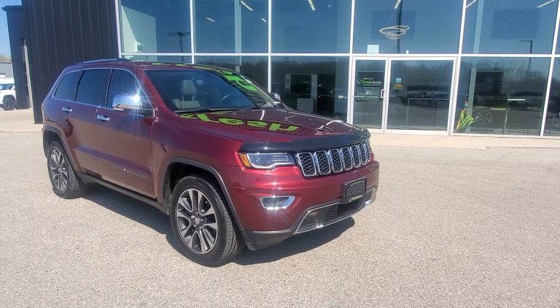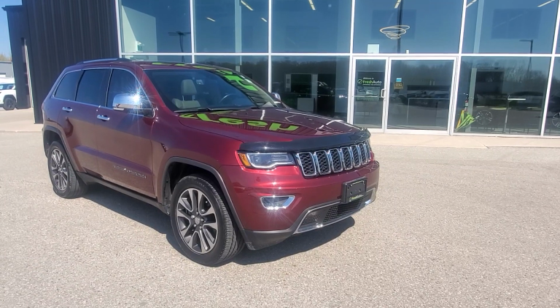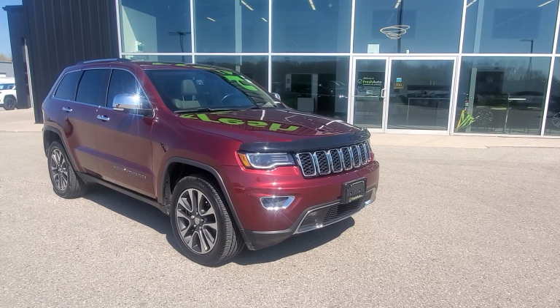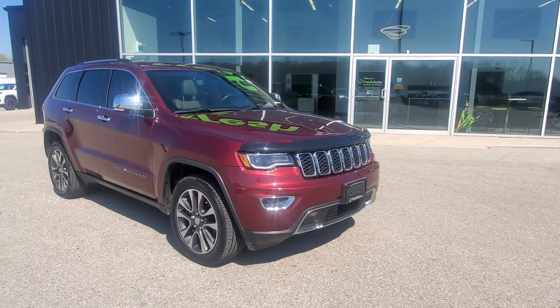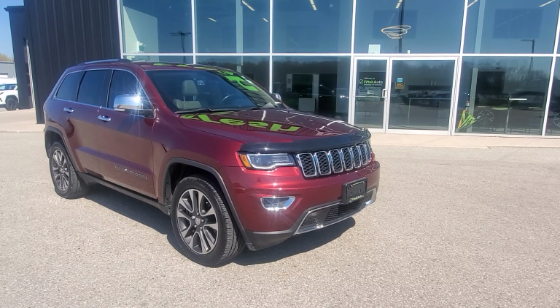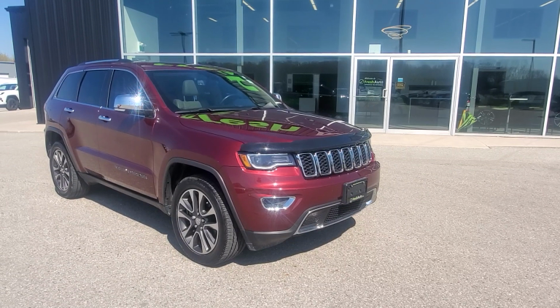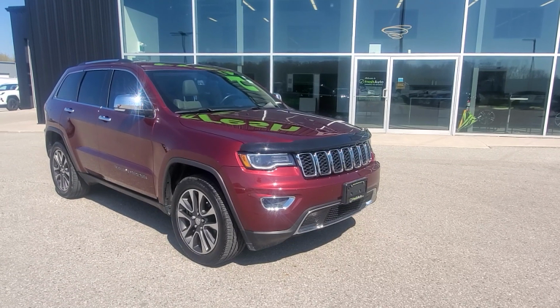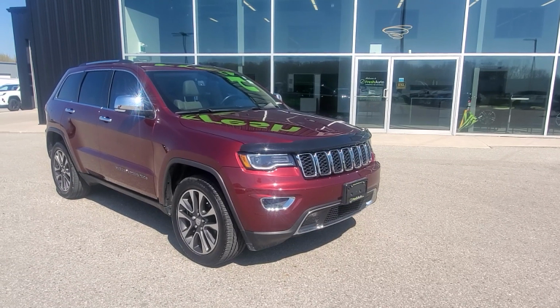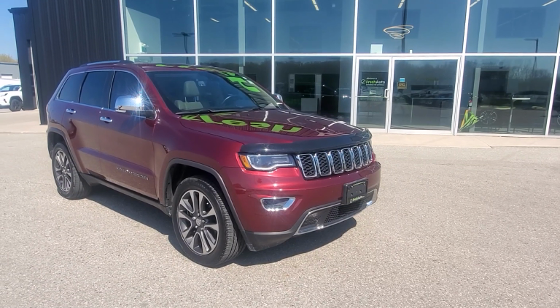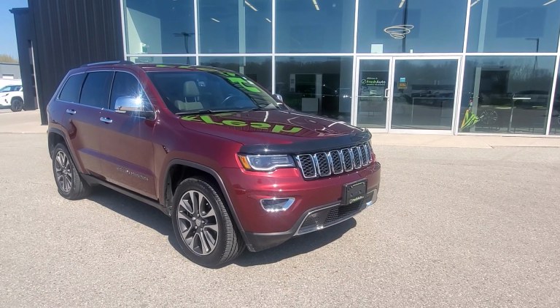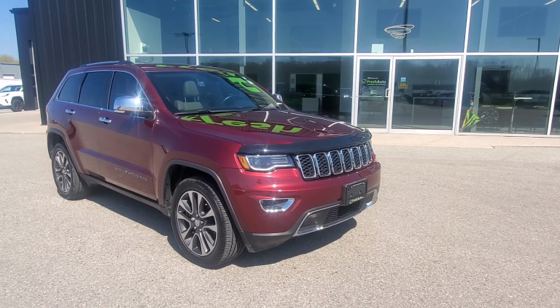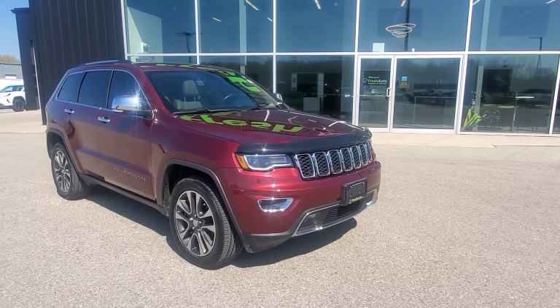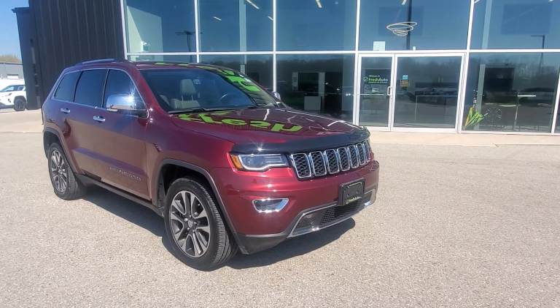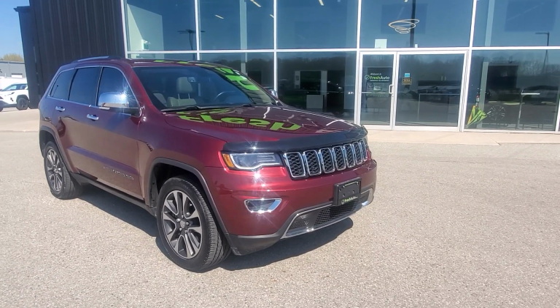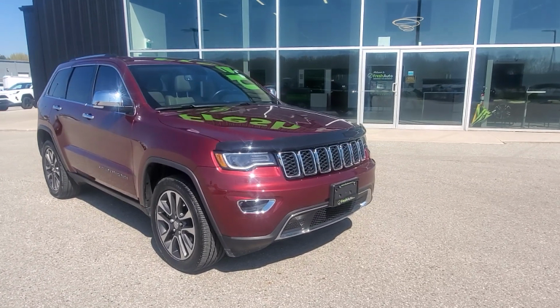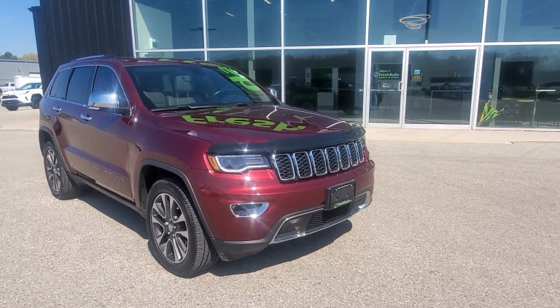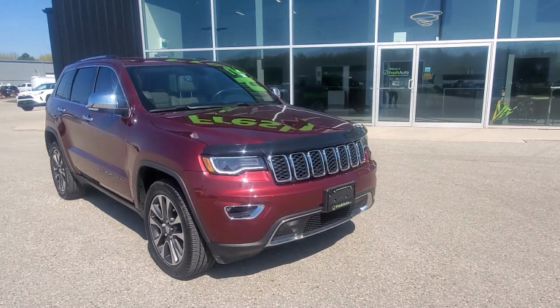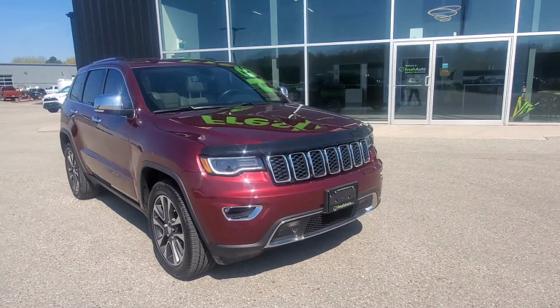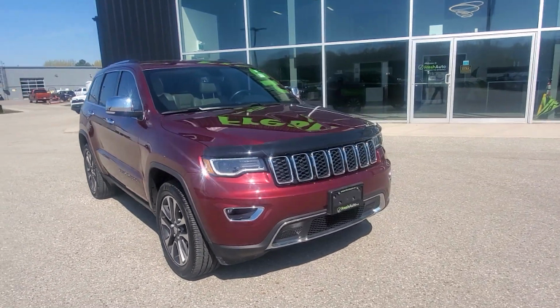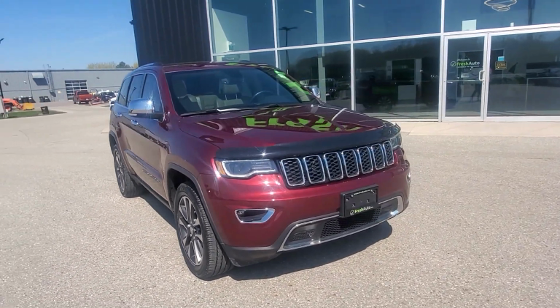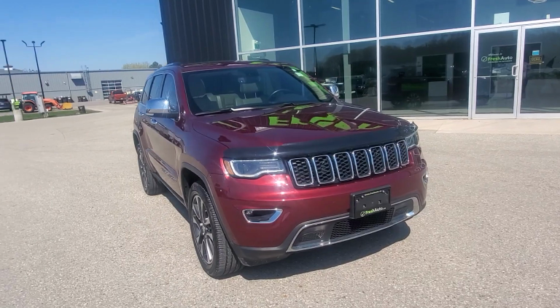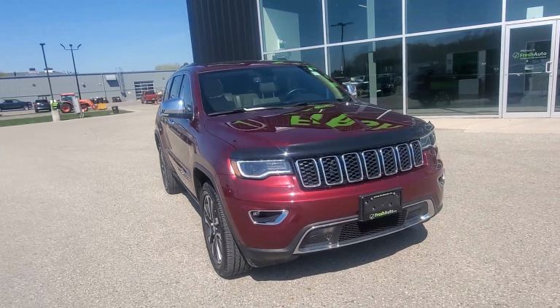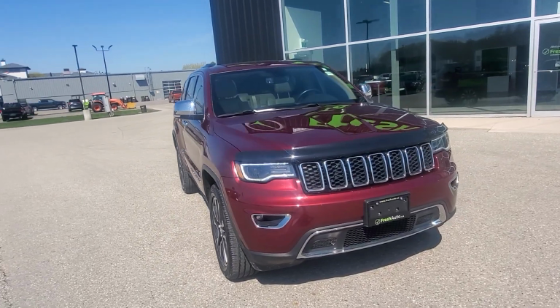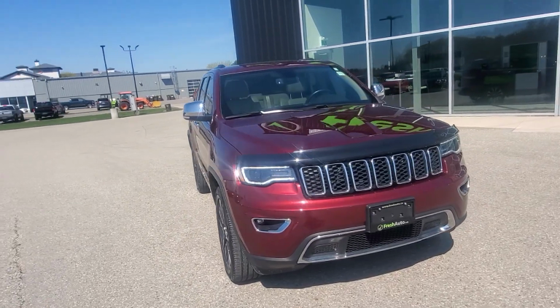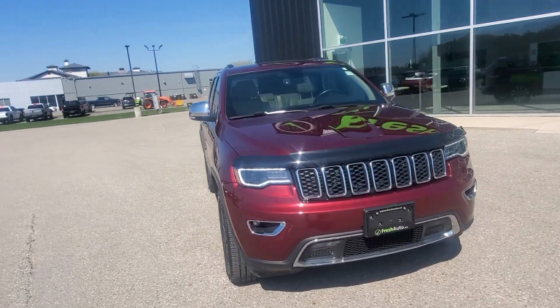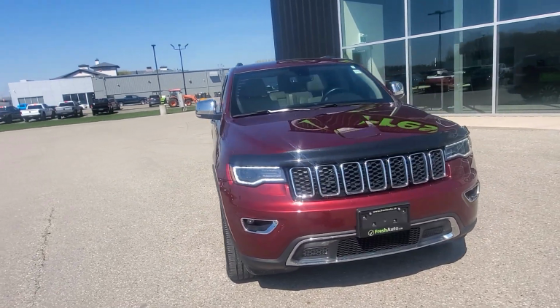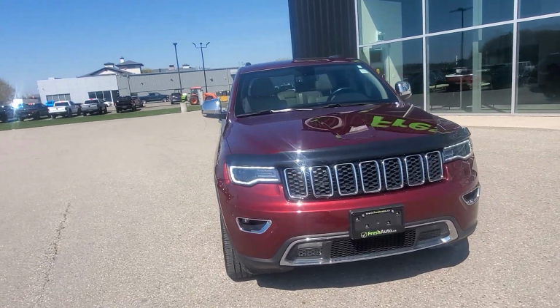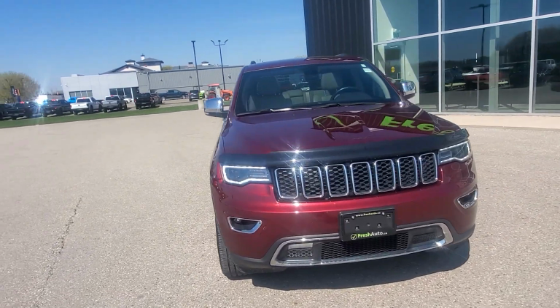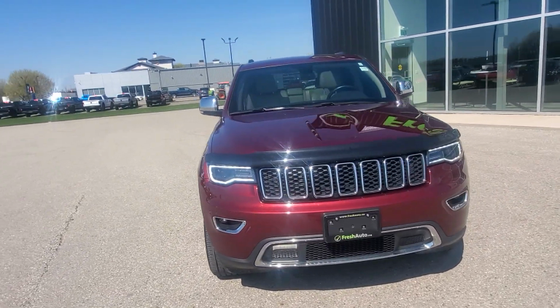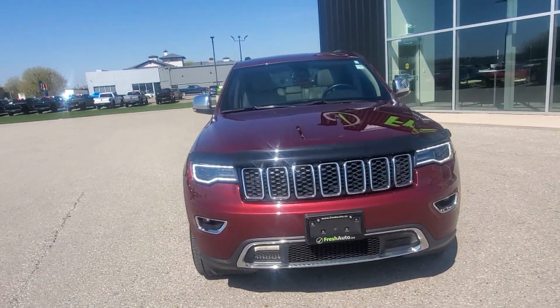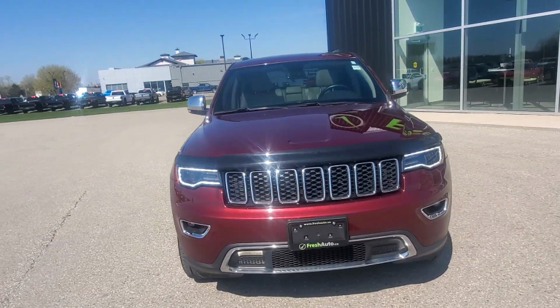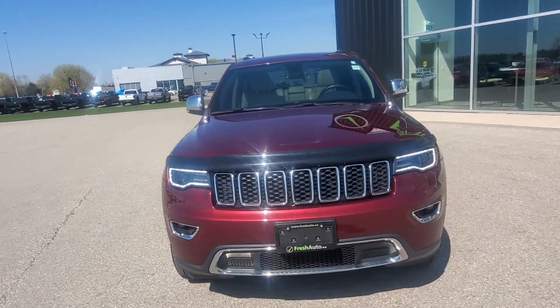Welcome to Fresh Auto. We have a 2018 Jeep Grand Cherokee with the 3.6-liter V6 in it.